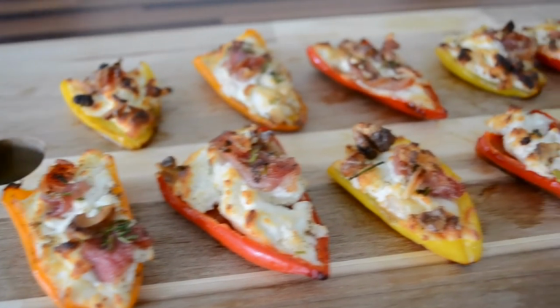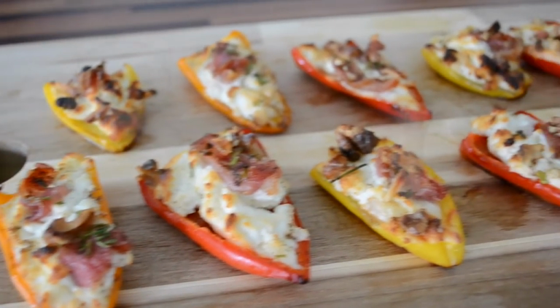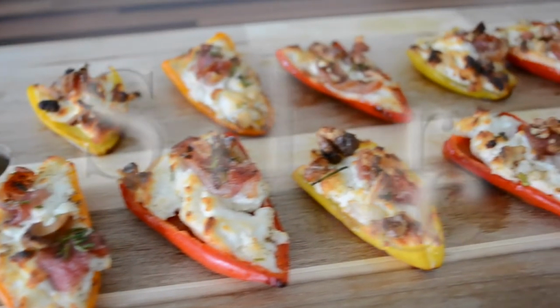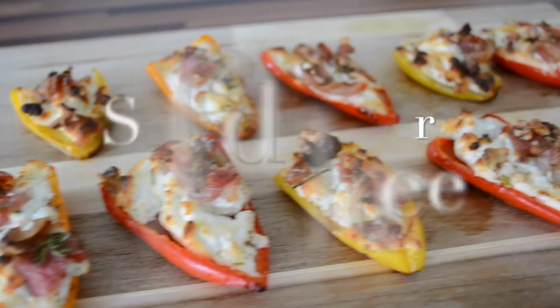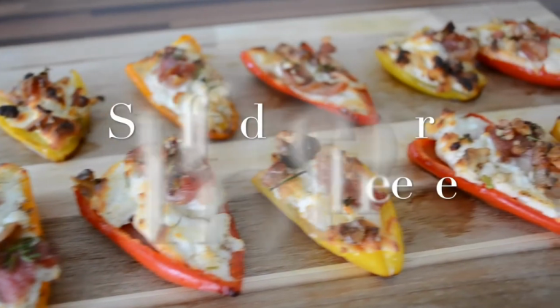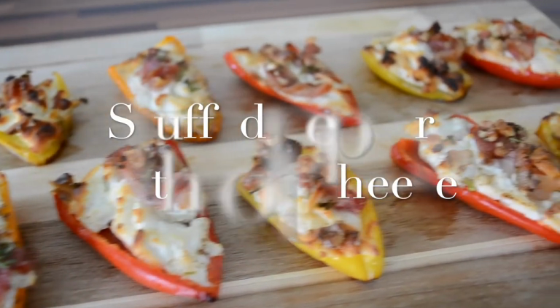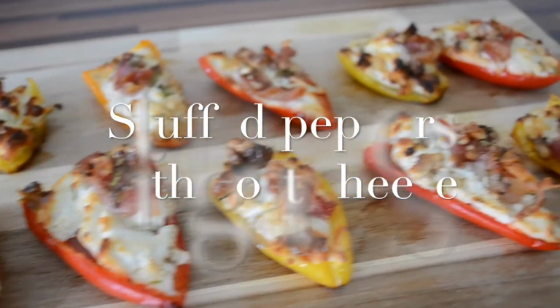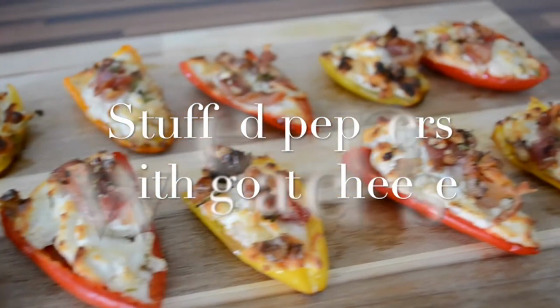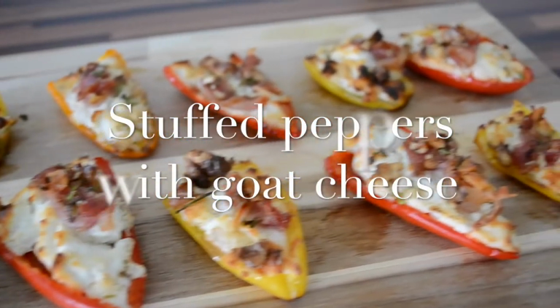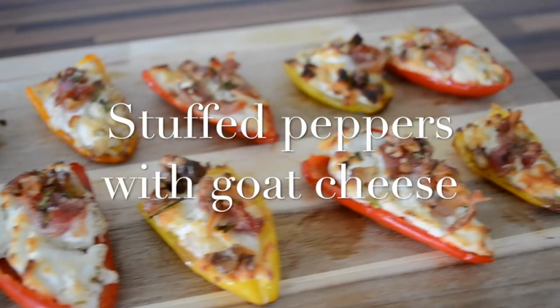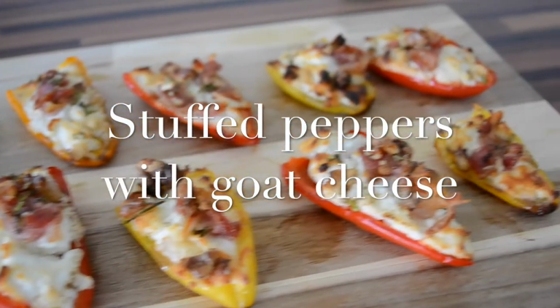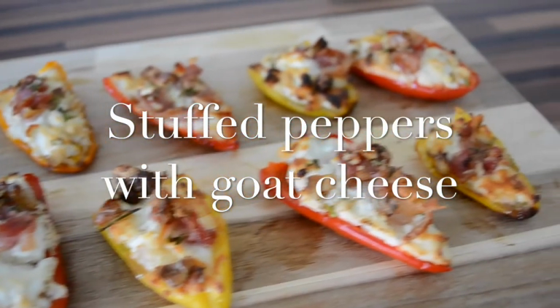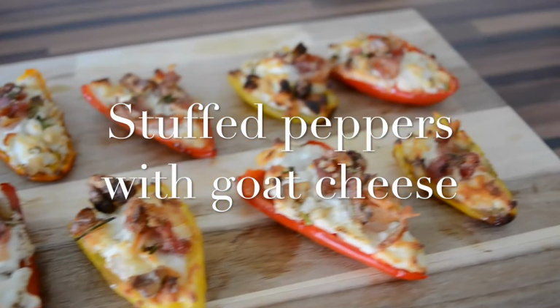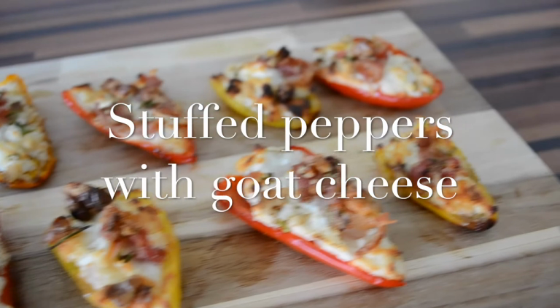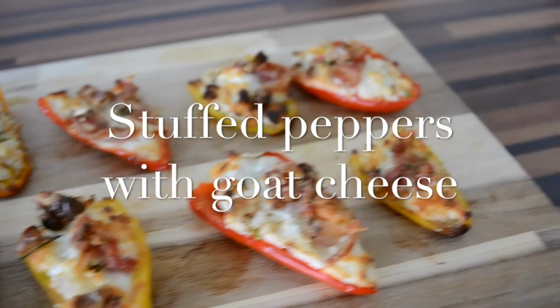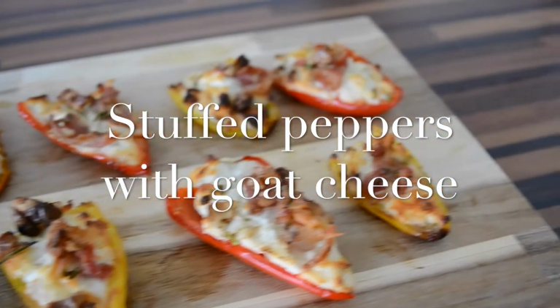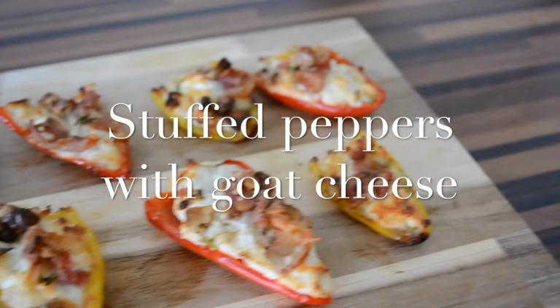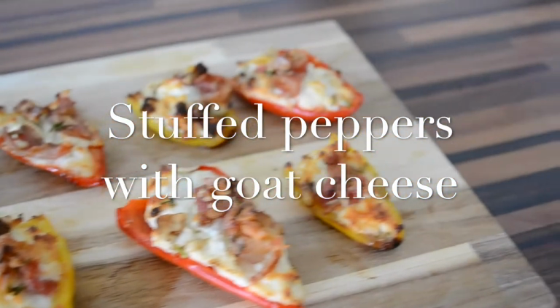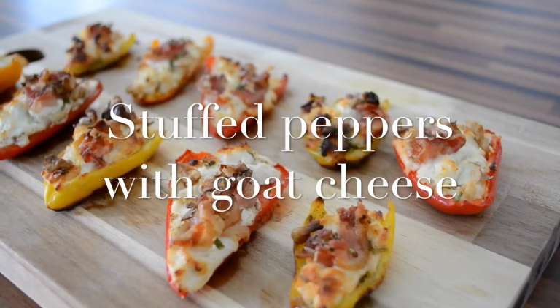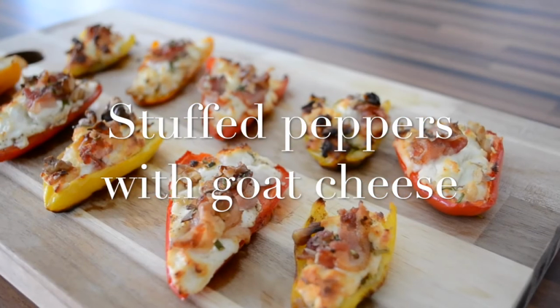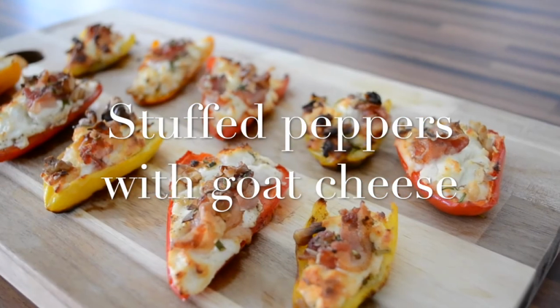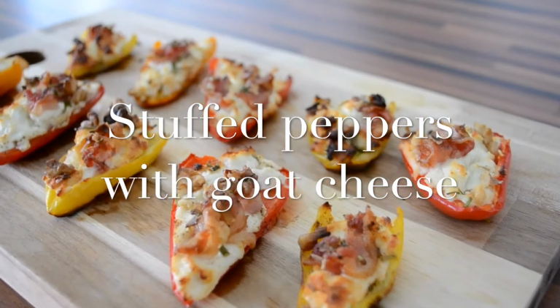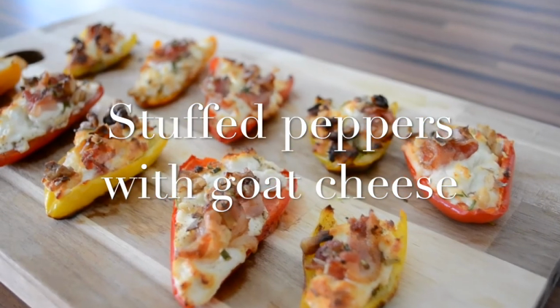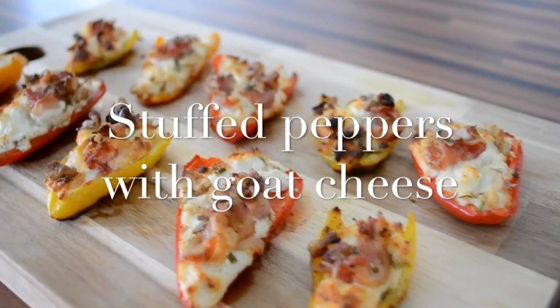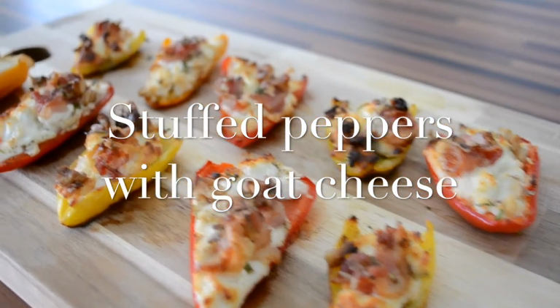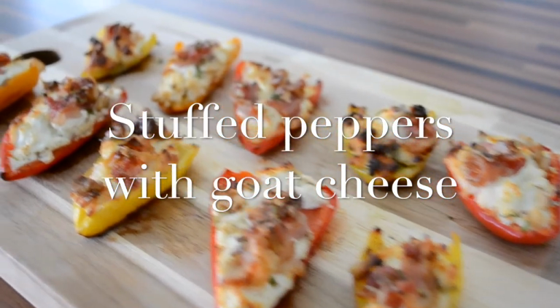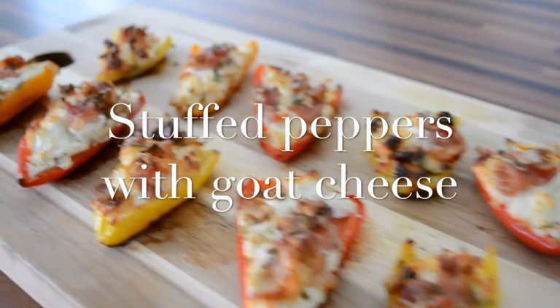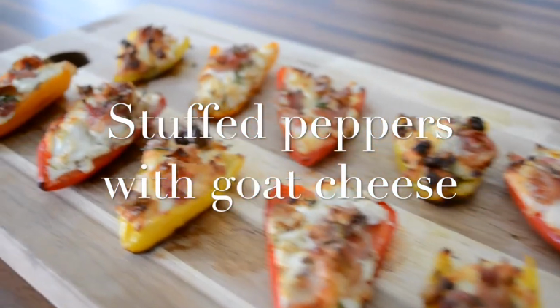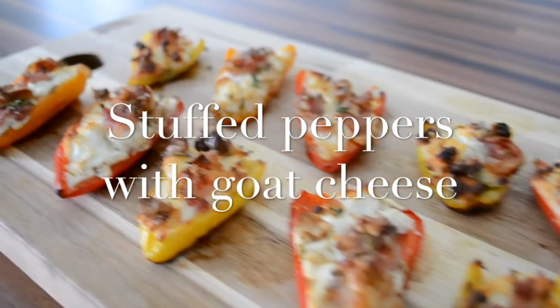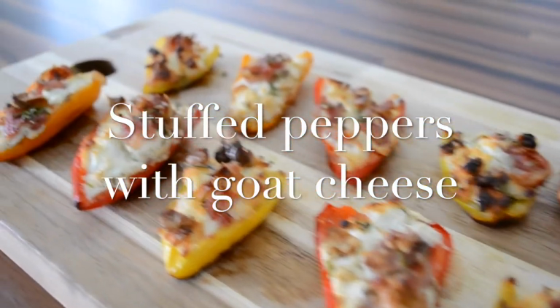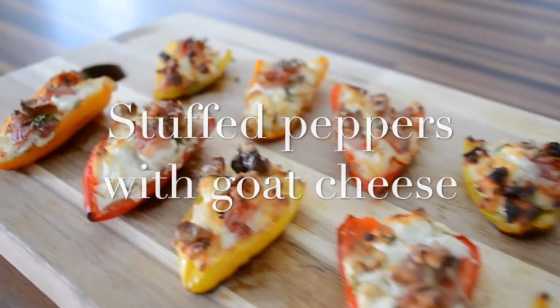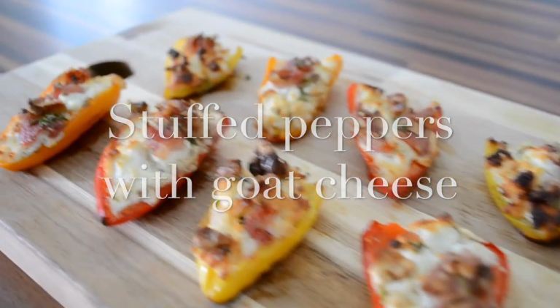If you can't visit Spain now, that brings Spain to you. These delicious soft peppers are very easy to make and you don't need much.